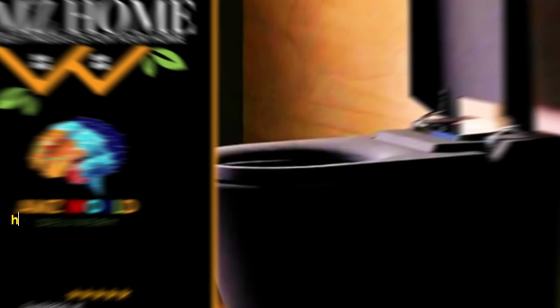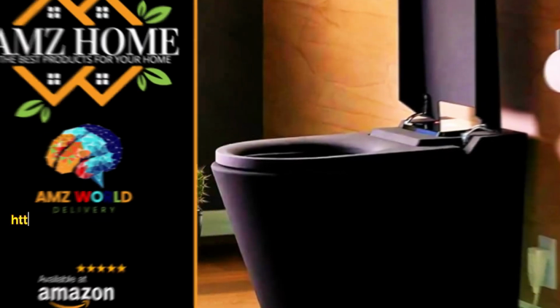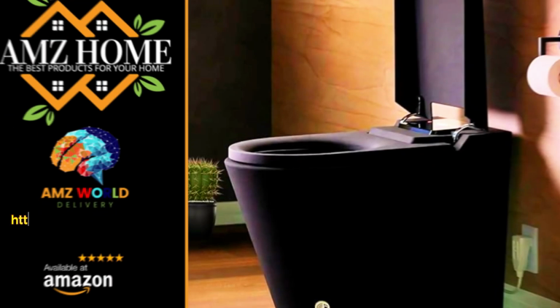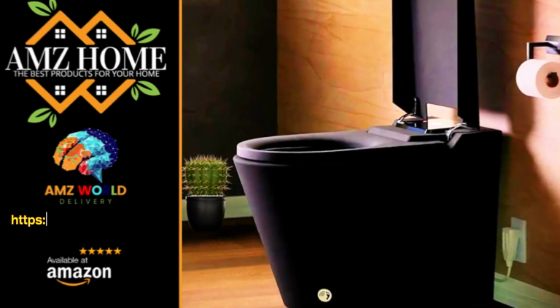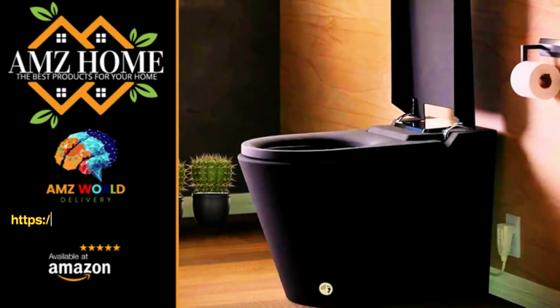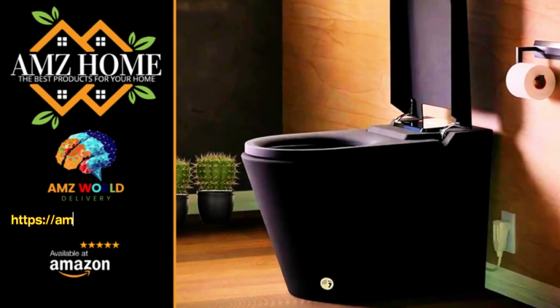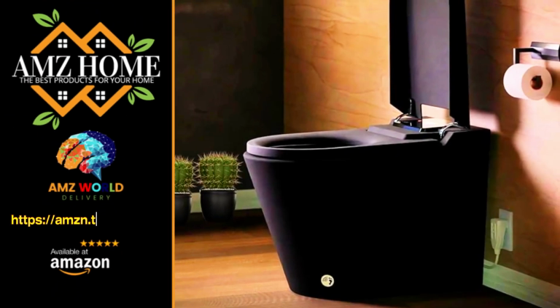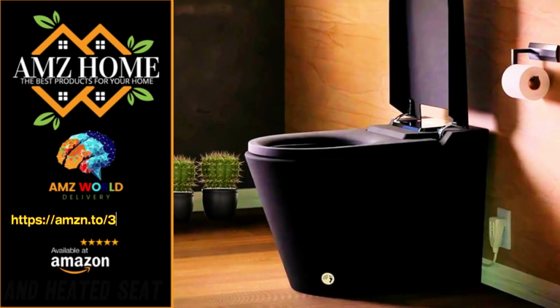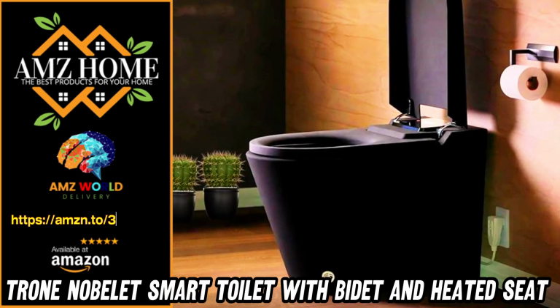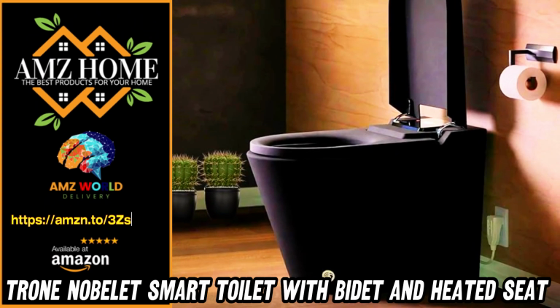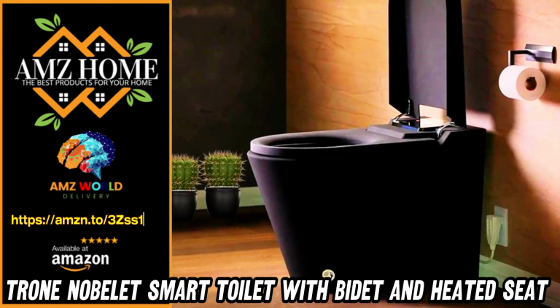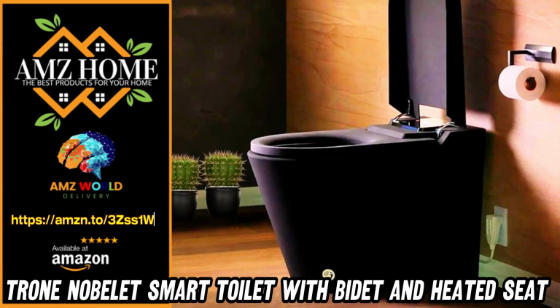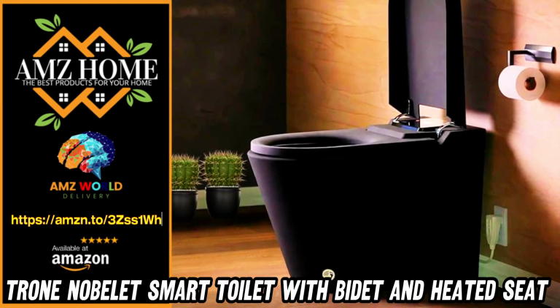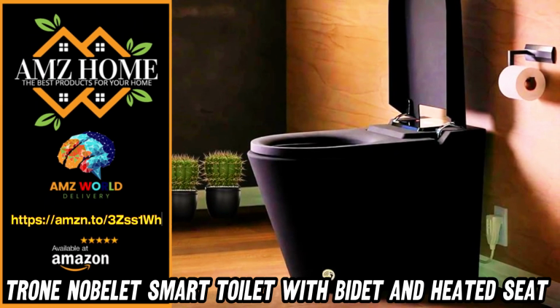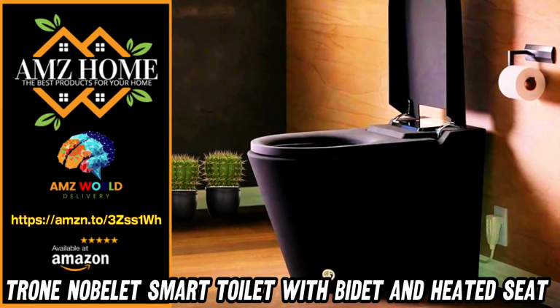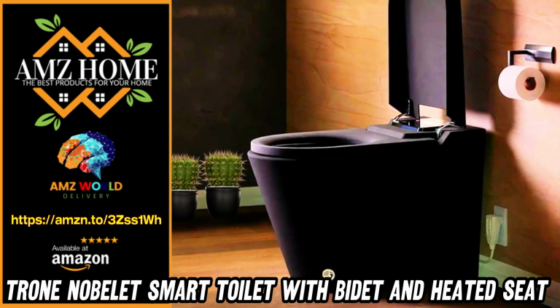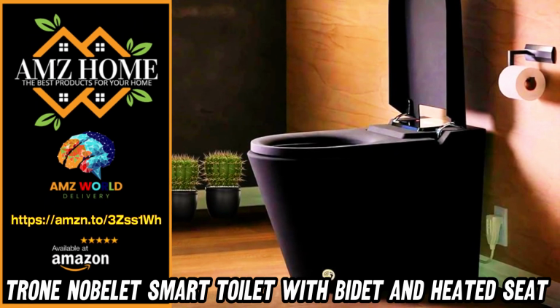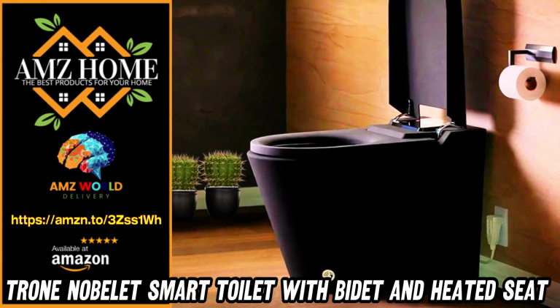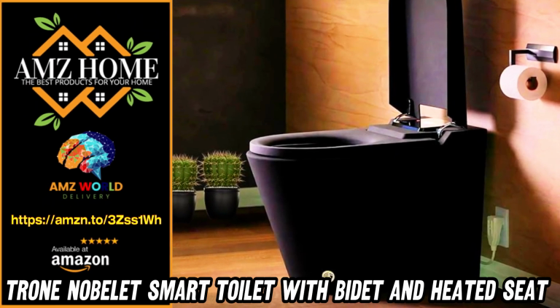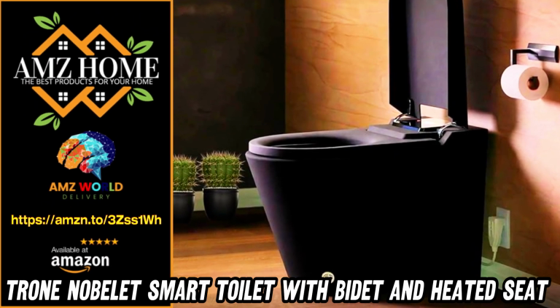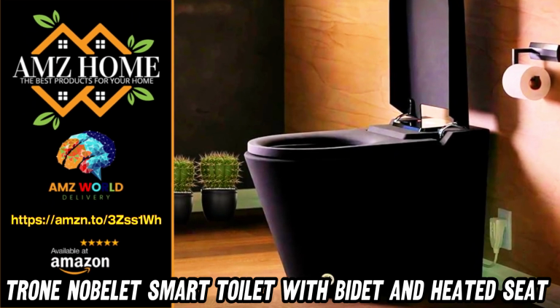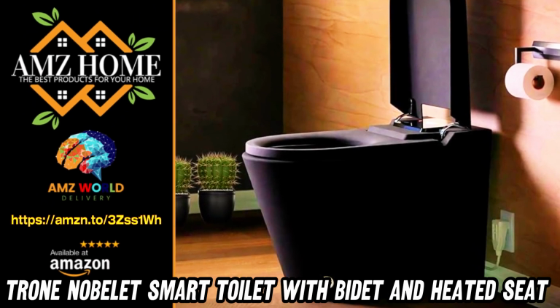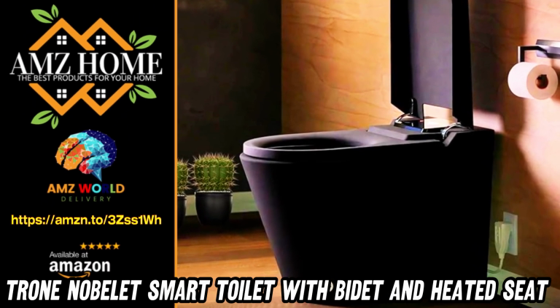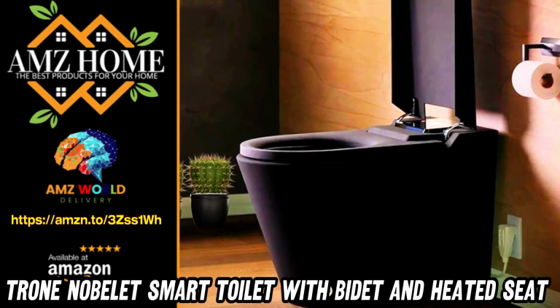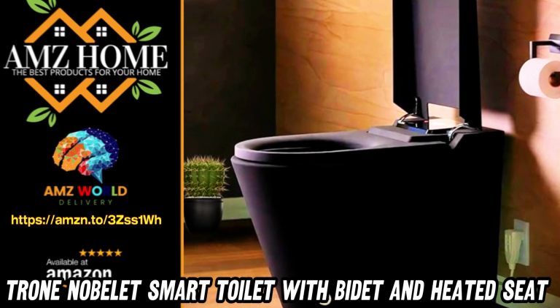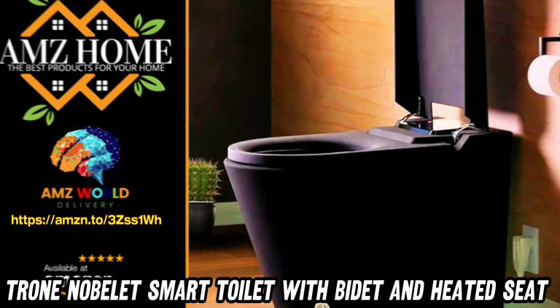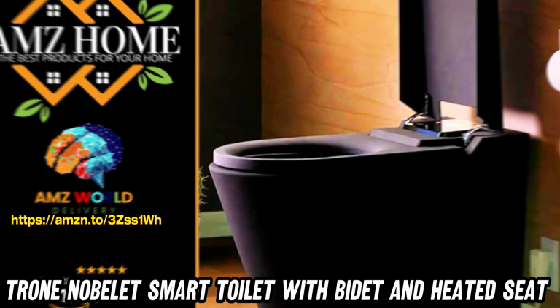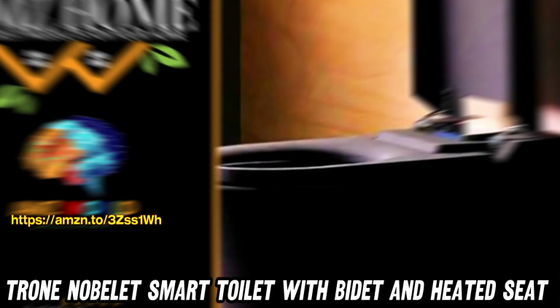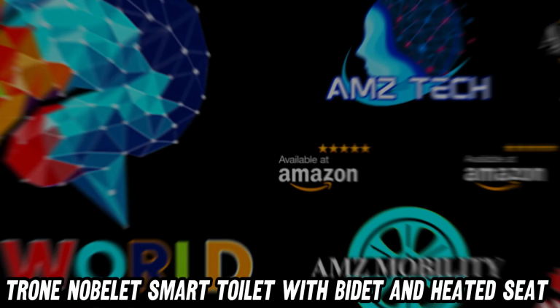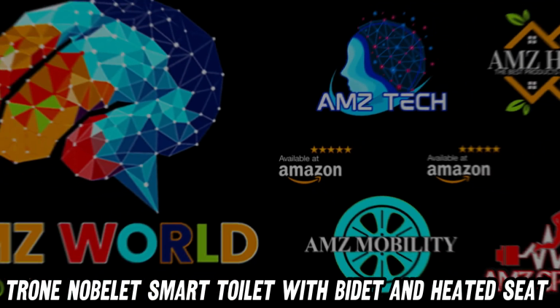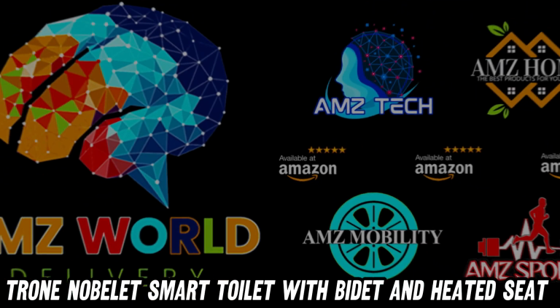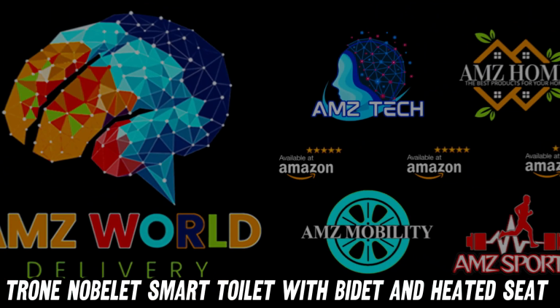Welcome to AMZ World, the place where you will find the best Amazon product descriptions.